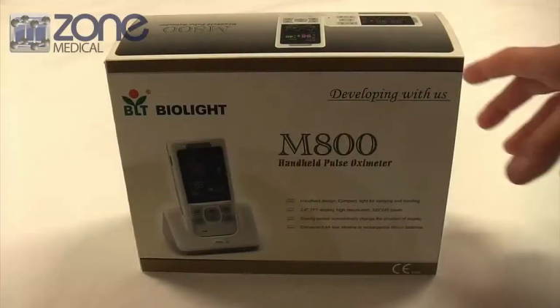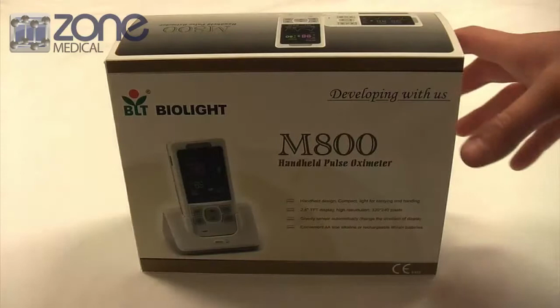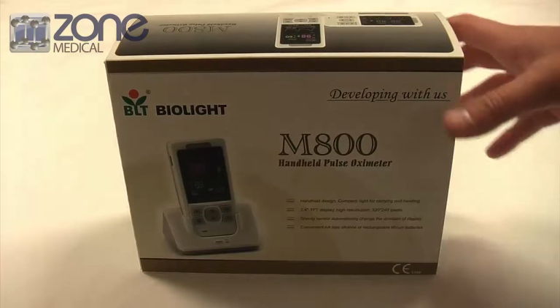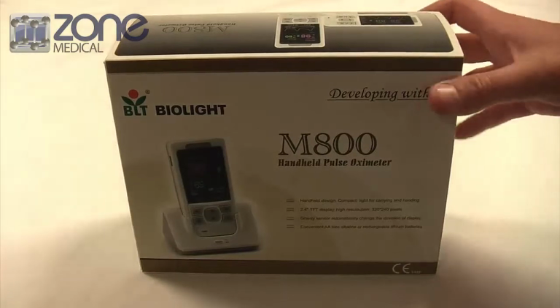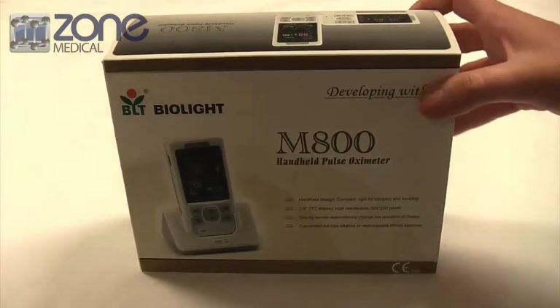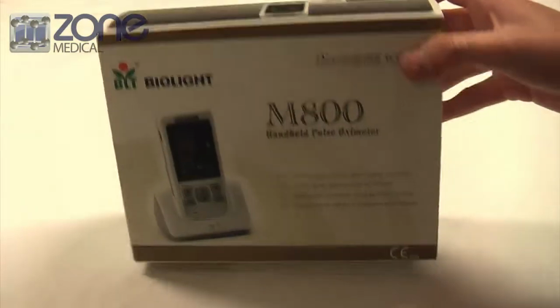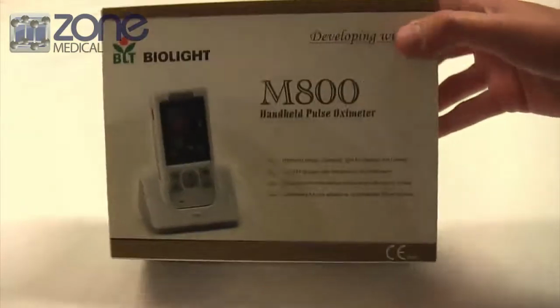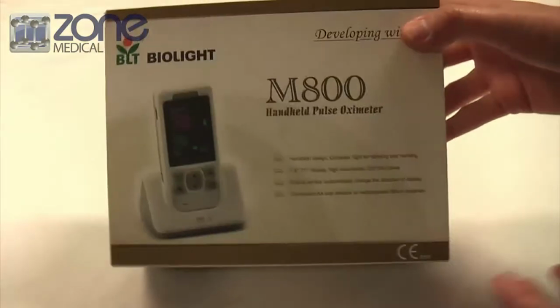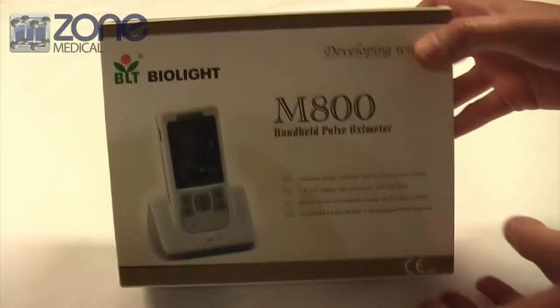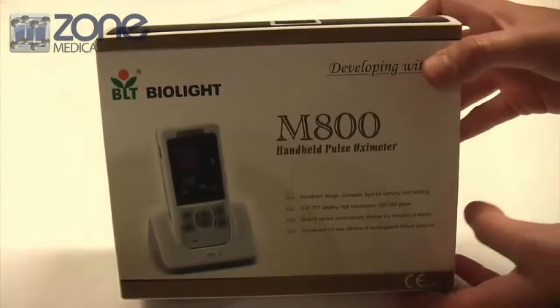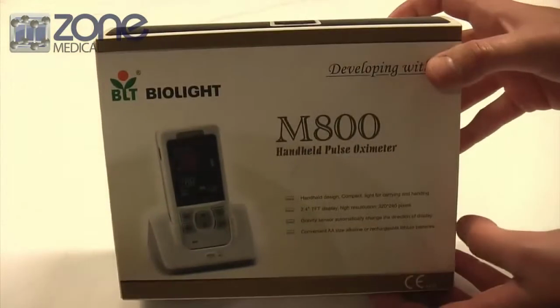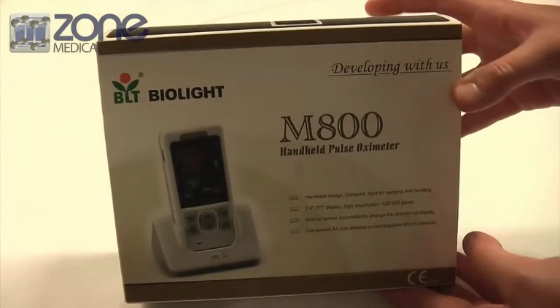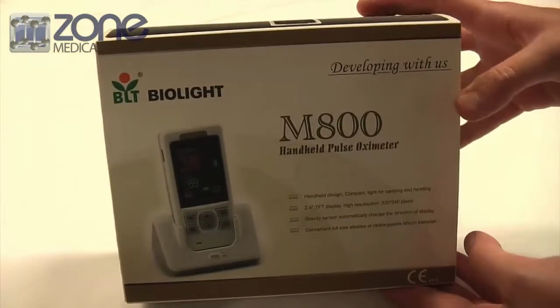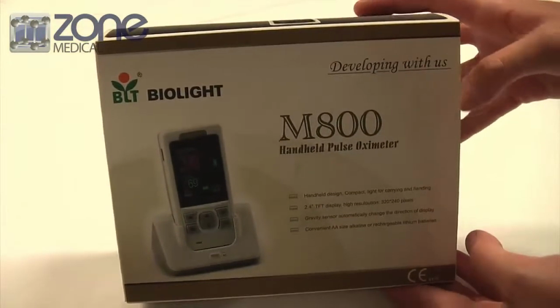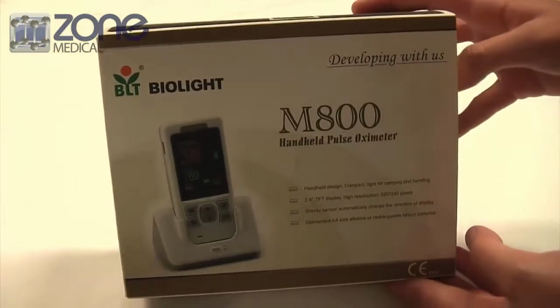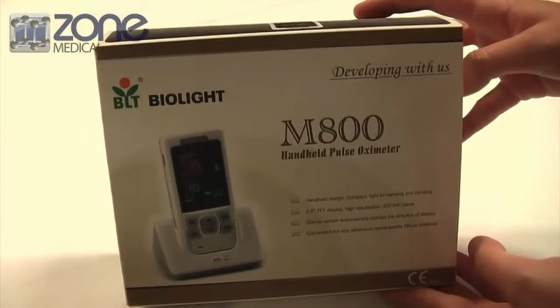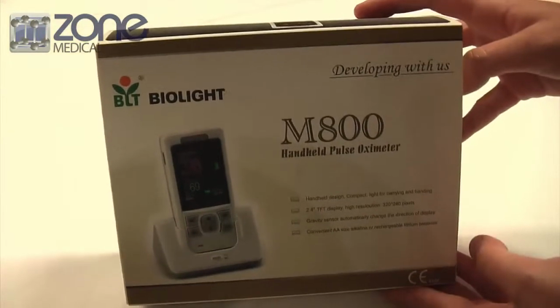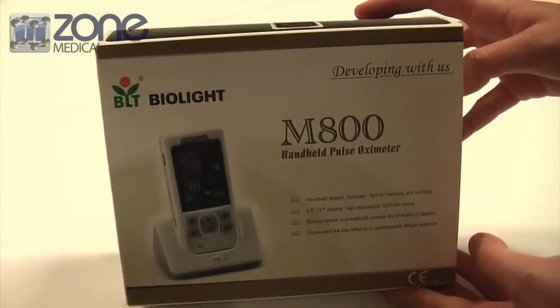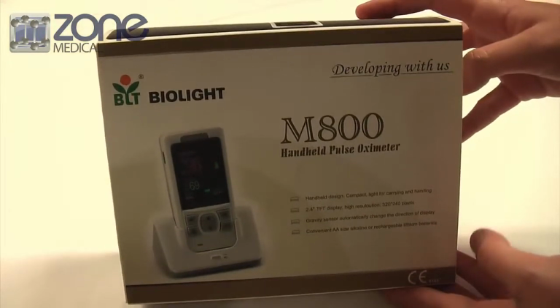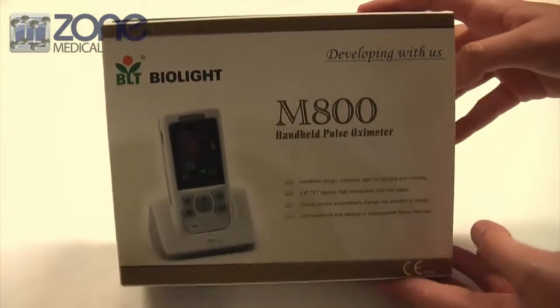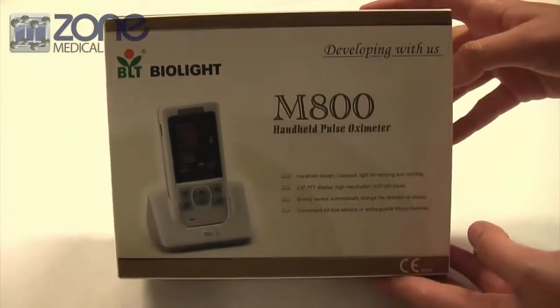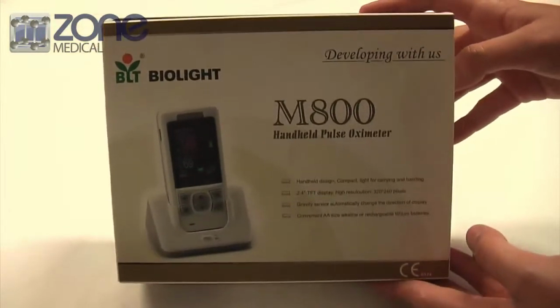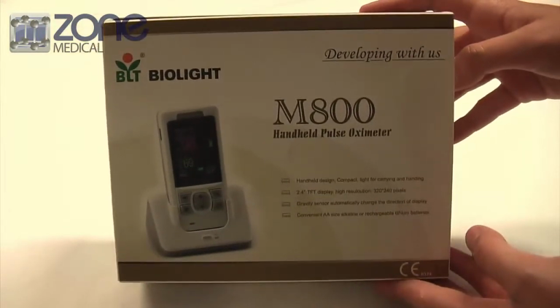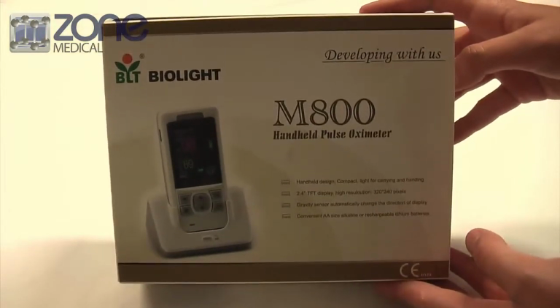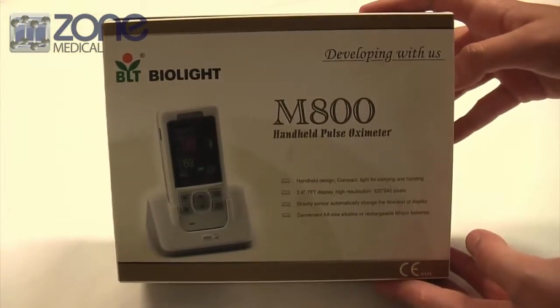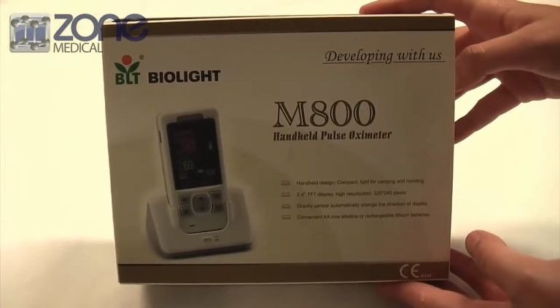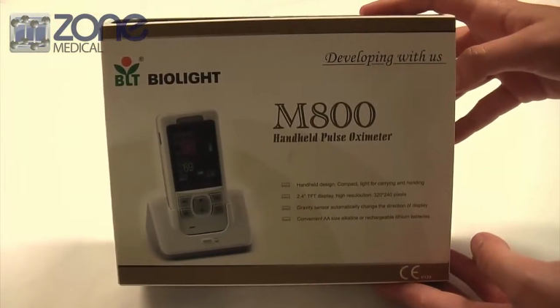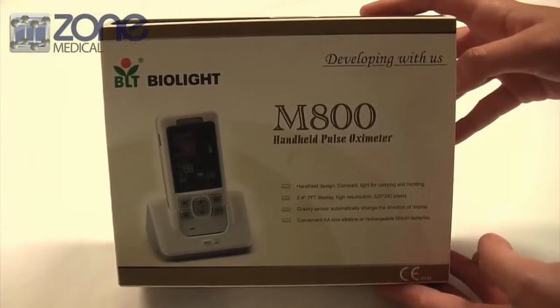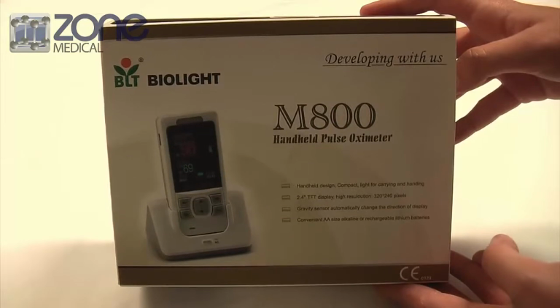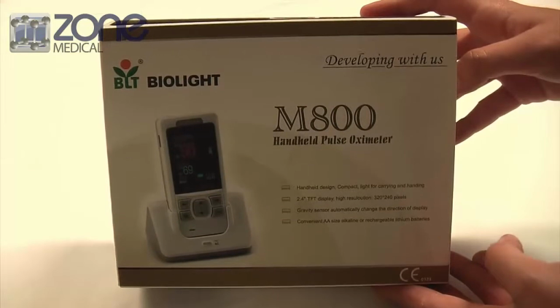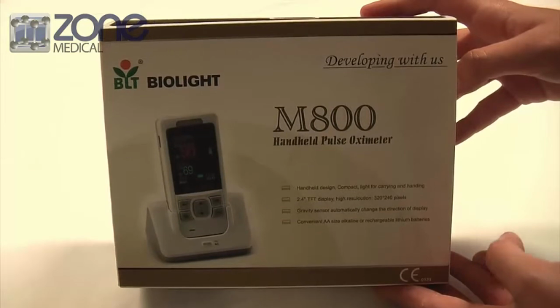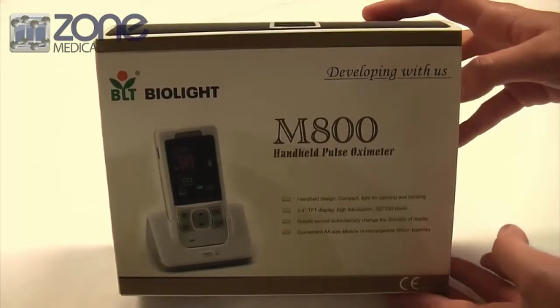Today I'm going to be showing you and giving you an introduction to the Biolight M800 handheld pulse oximeter.